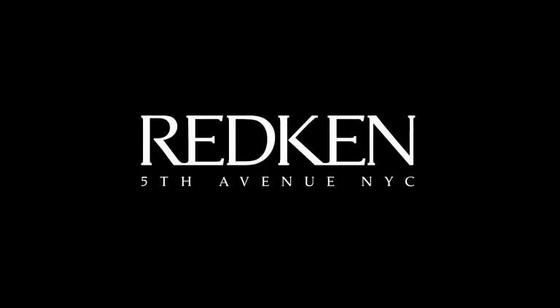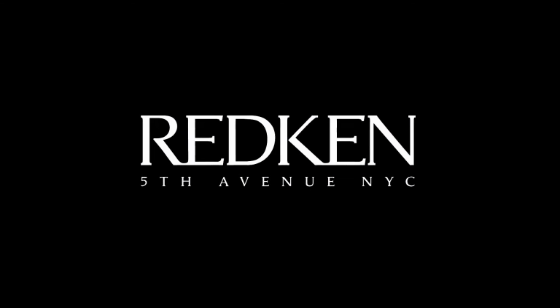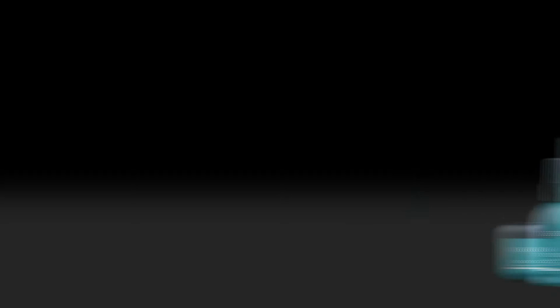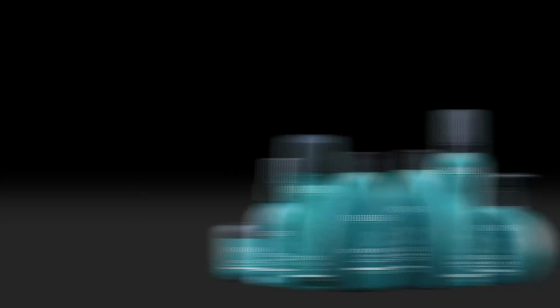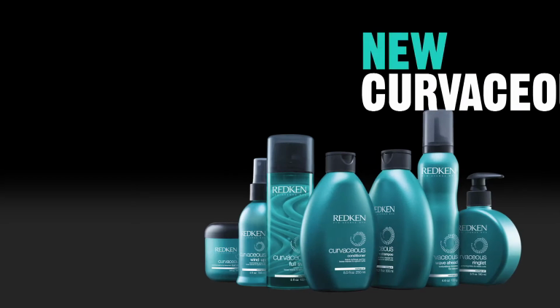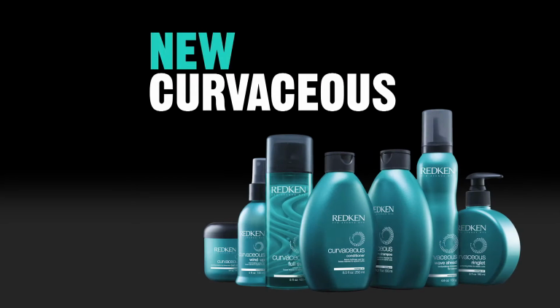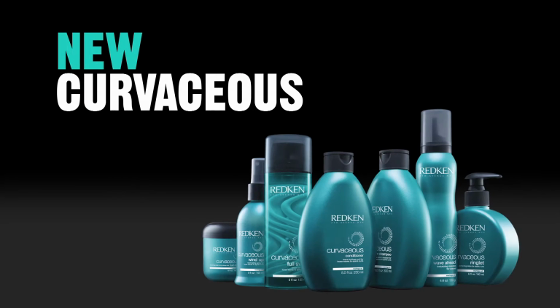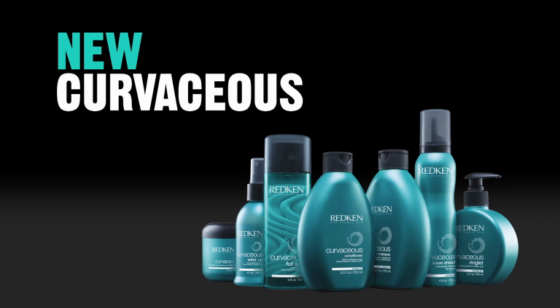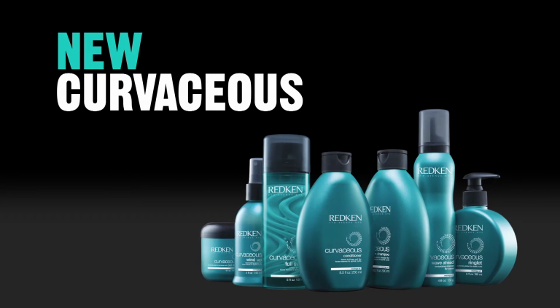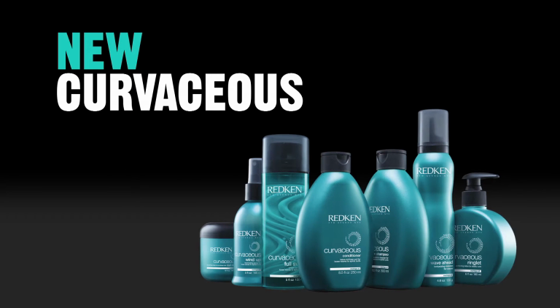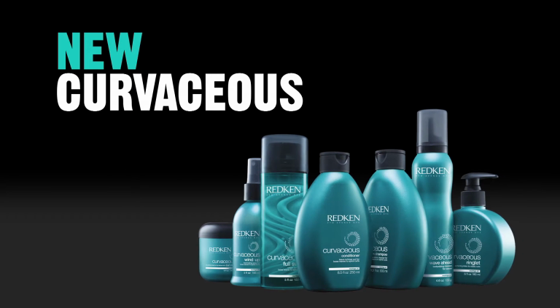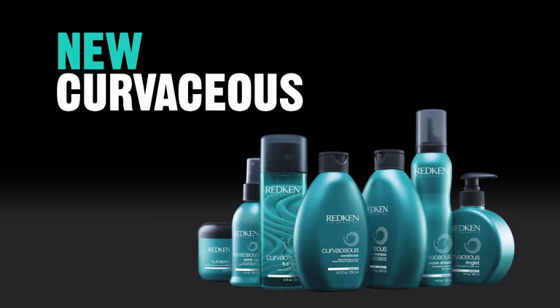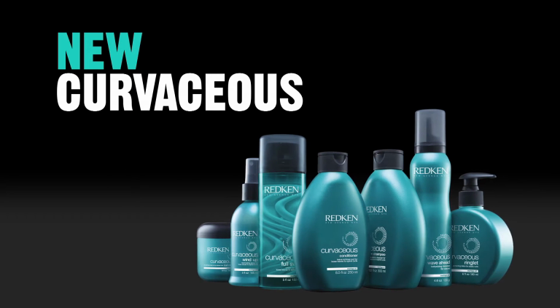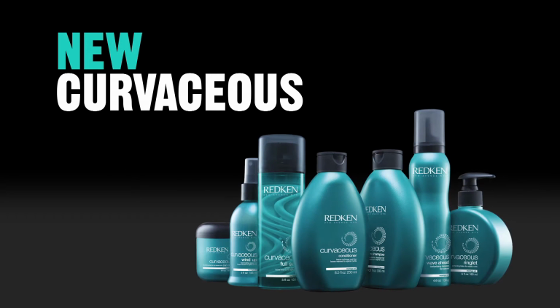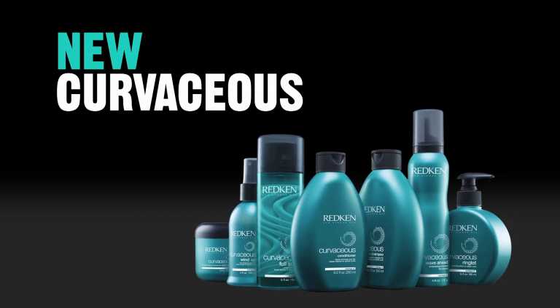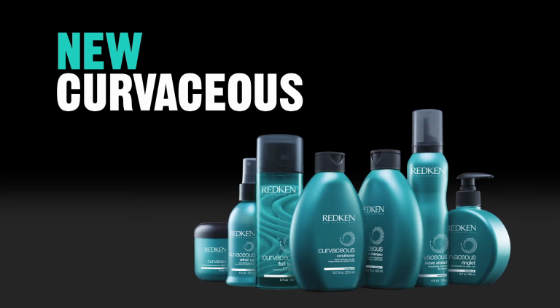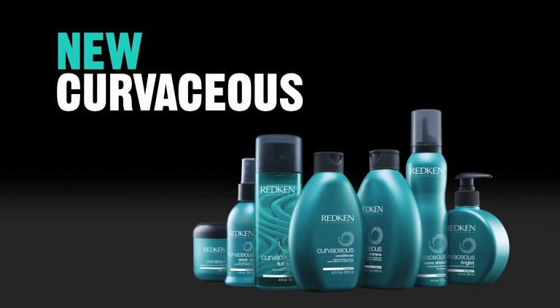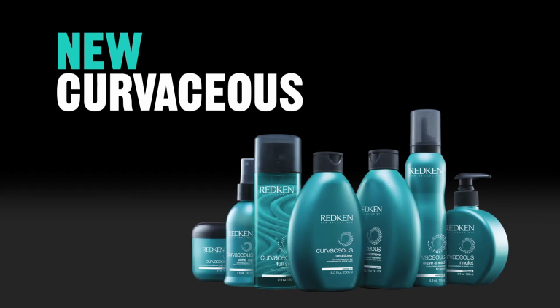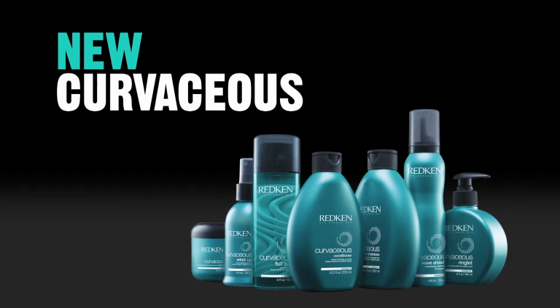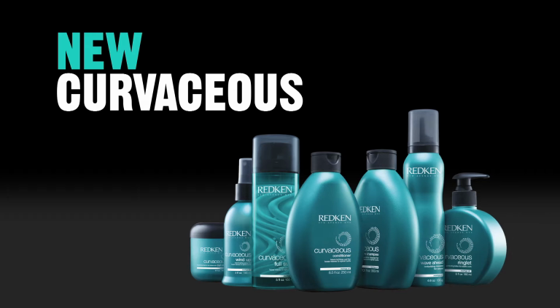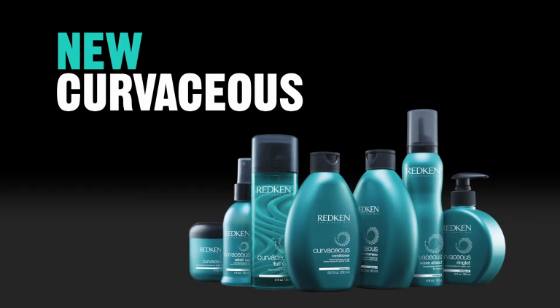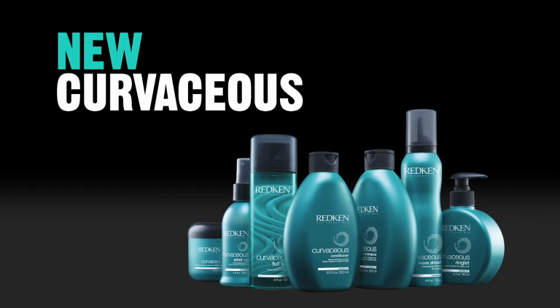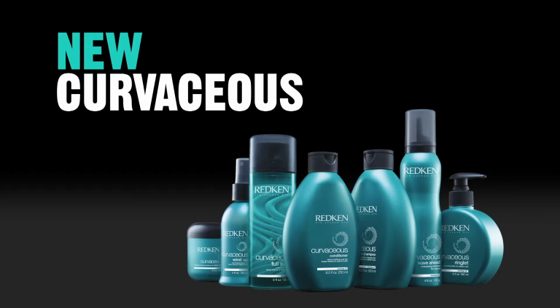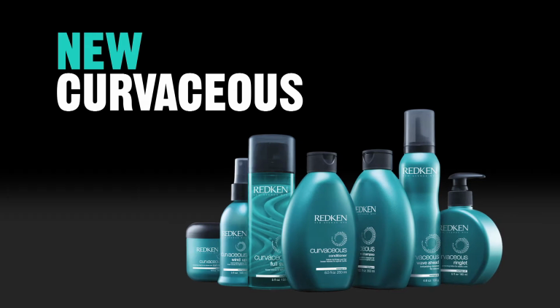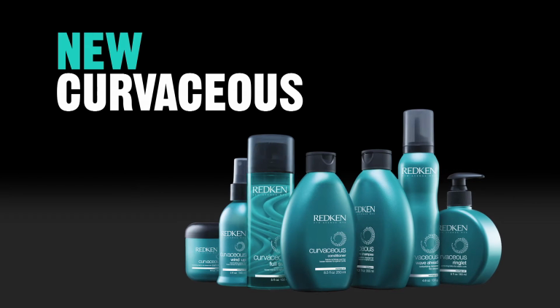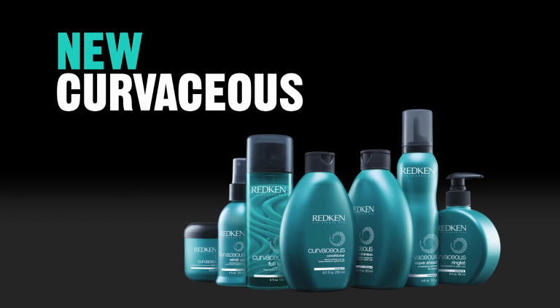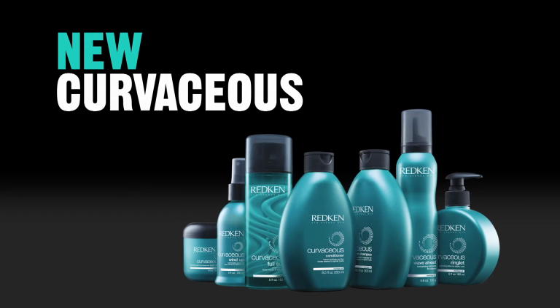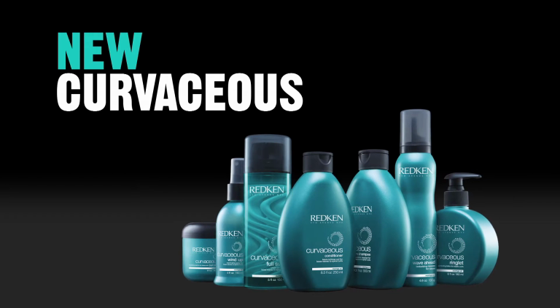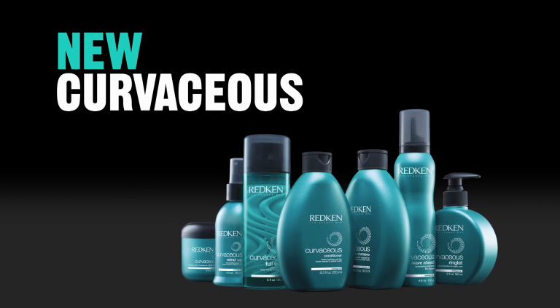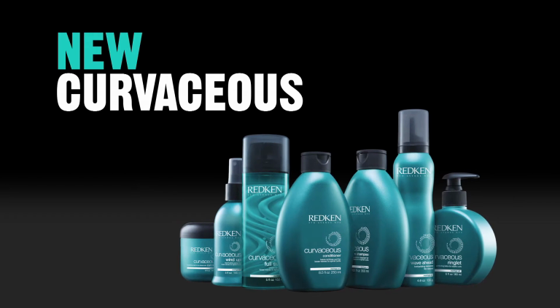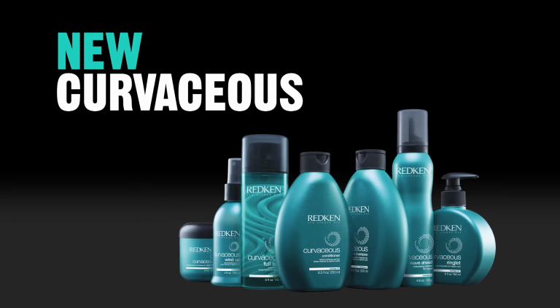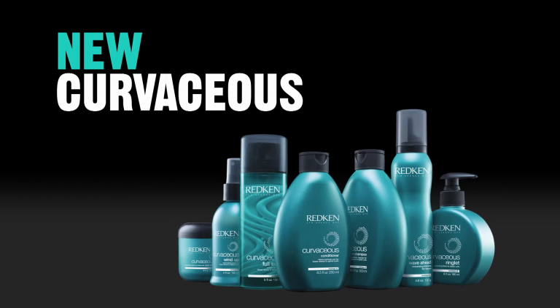From loose waves to spiral curls, all curls are not created equal, so give them the care they need.